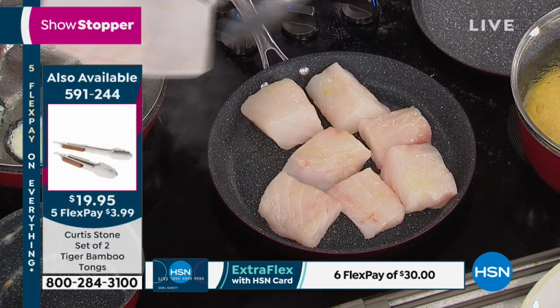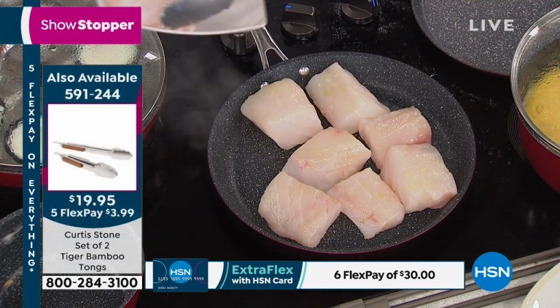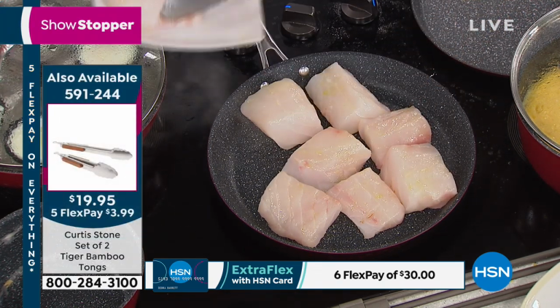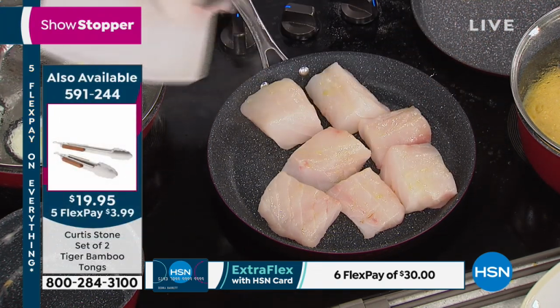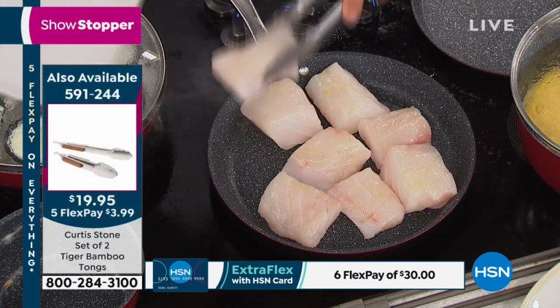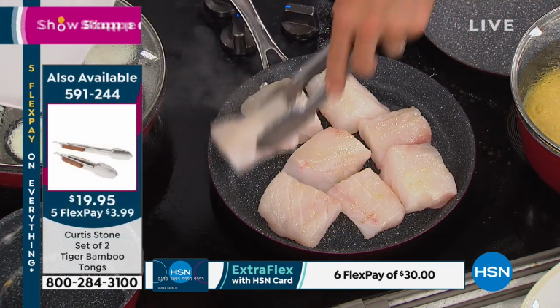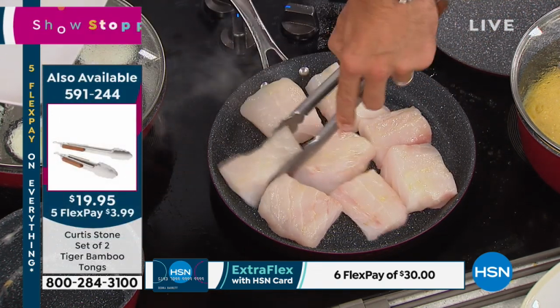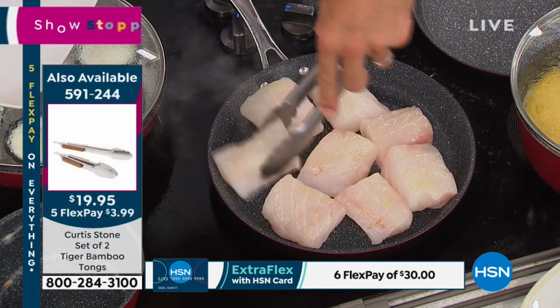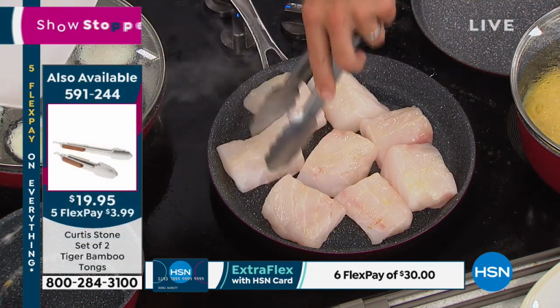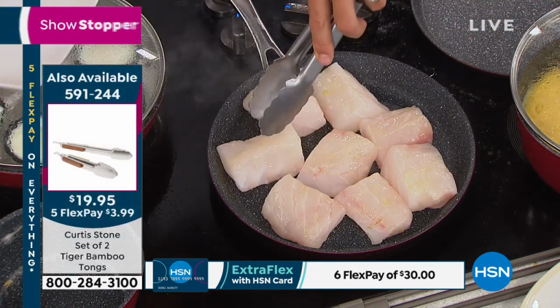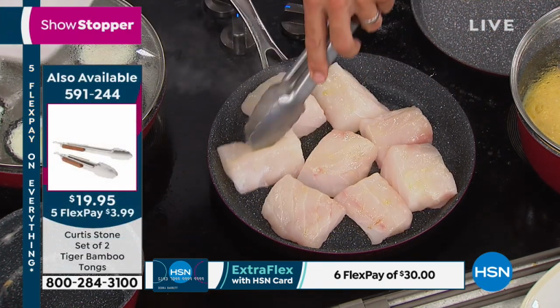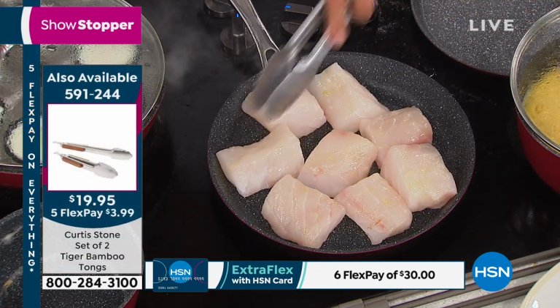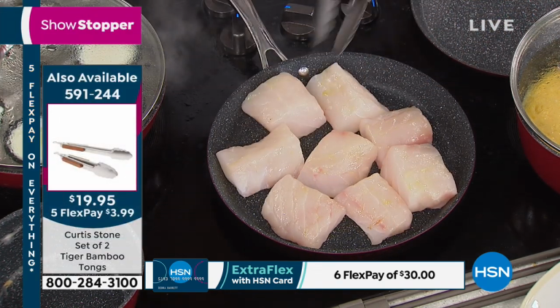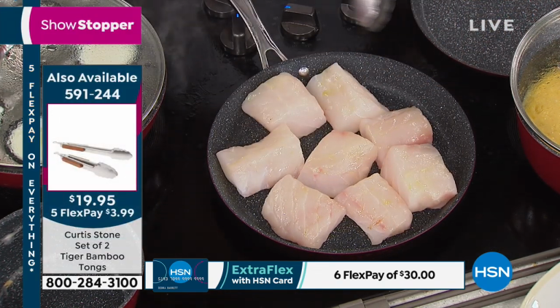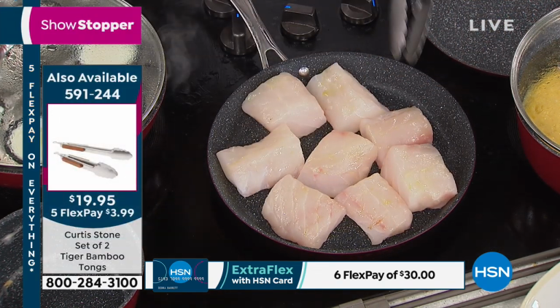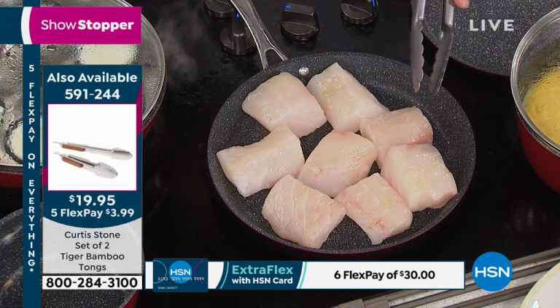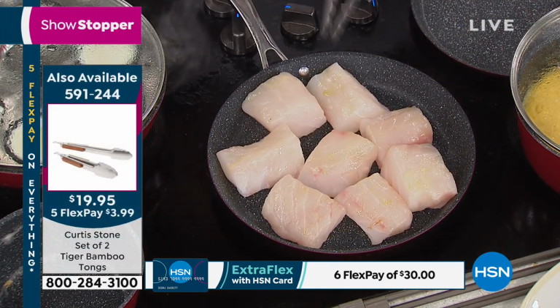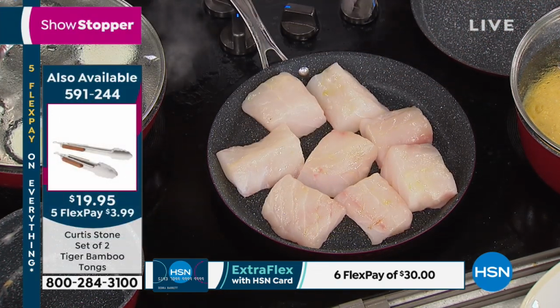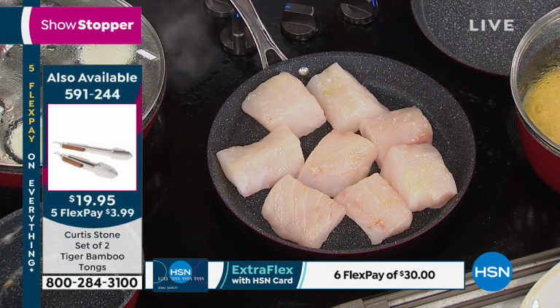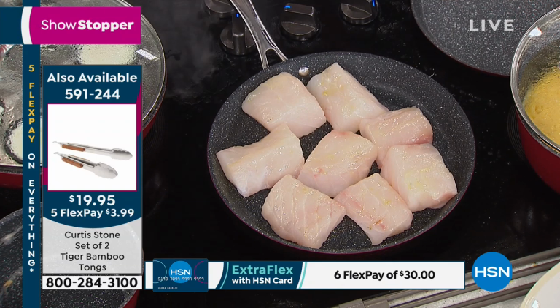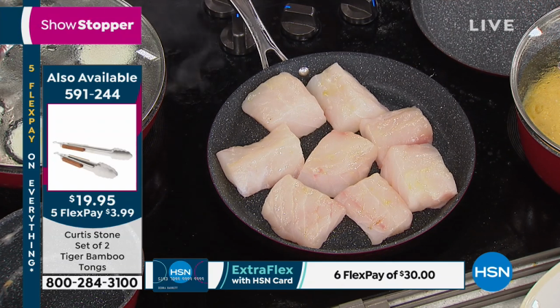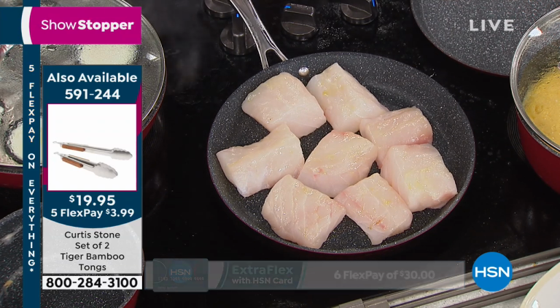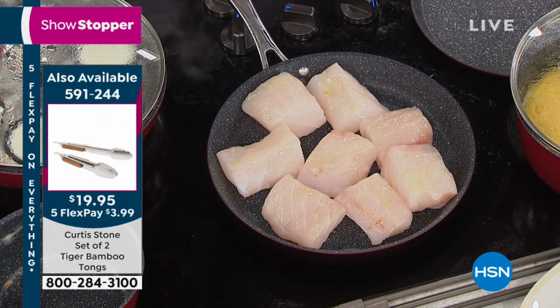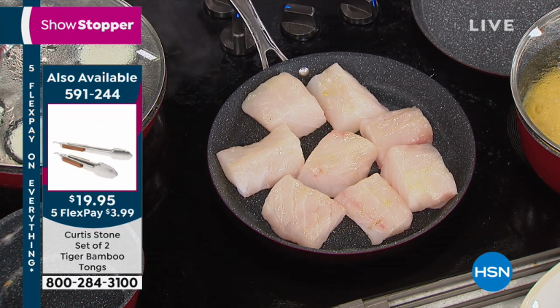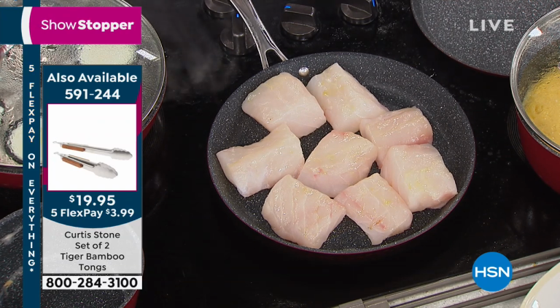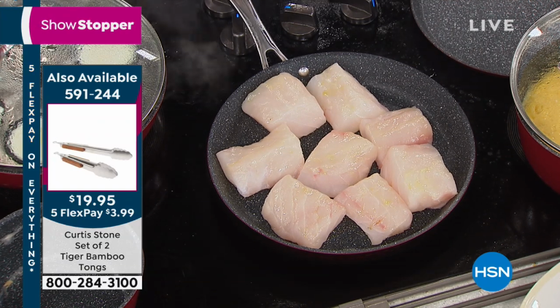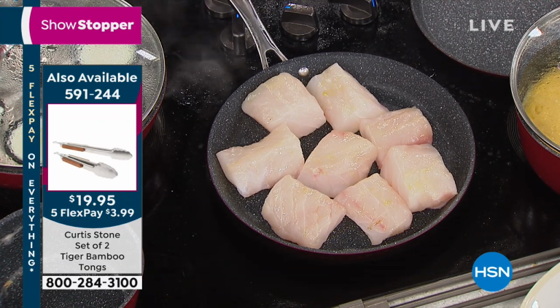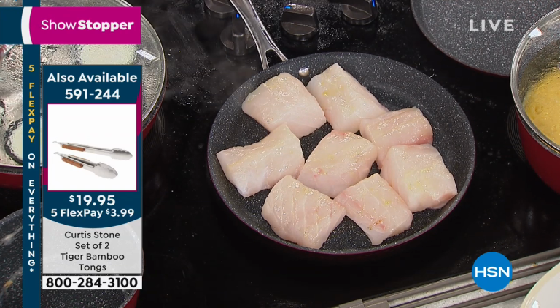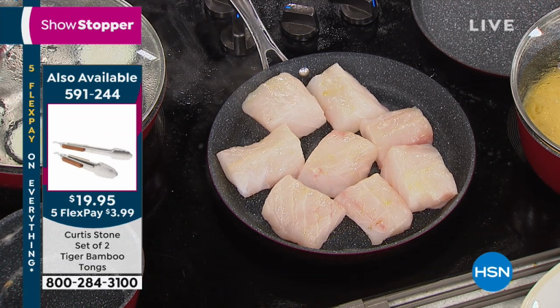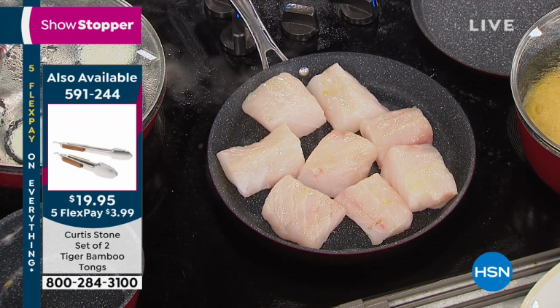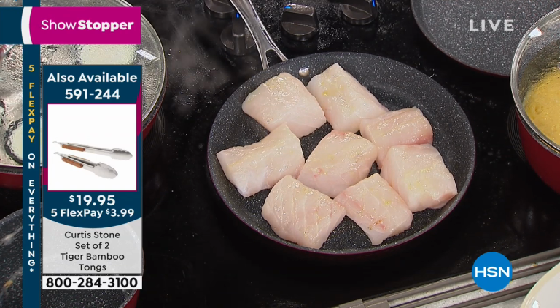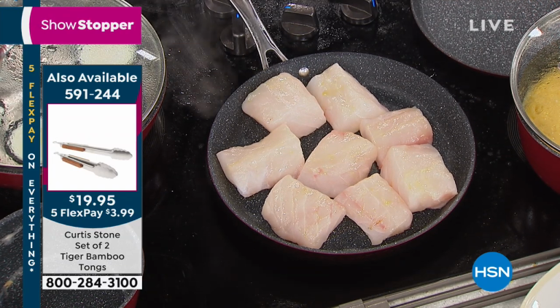Look at the capacity of that pan. How many pieces of fish is that? That's eight pieces of fish right there.